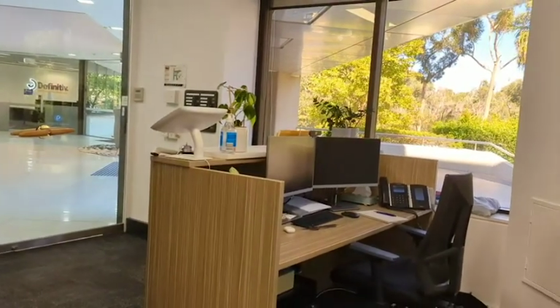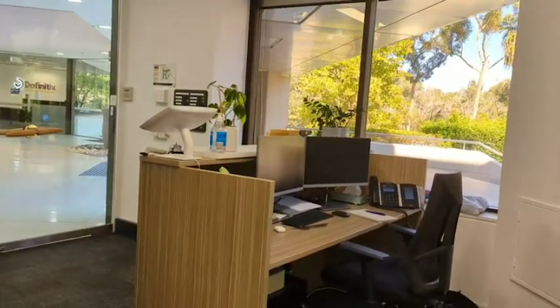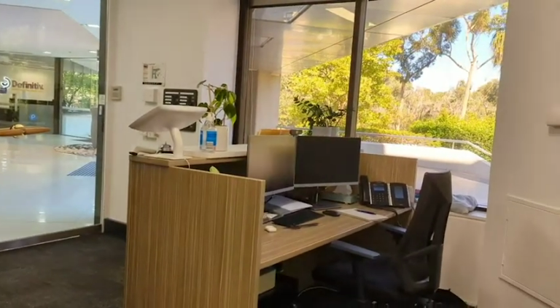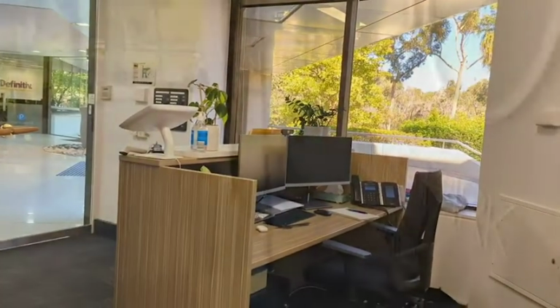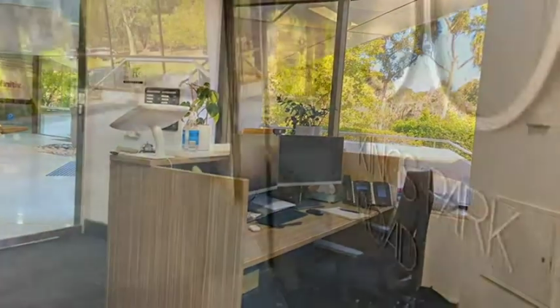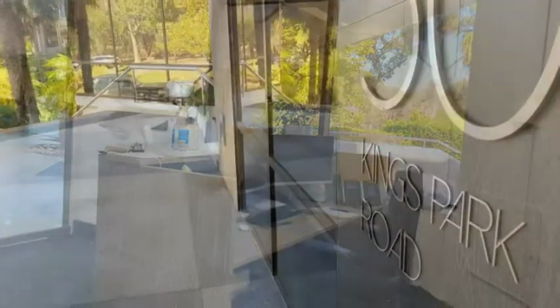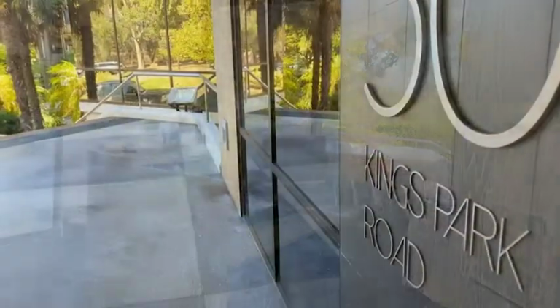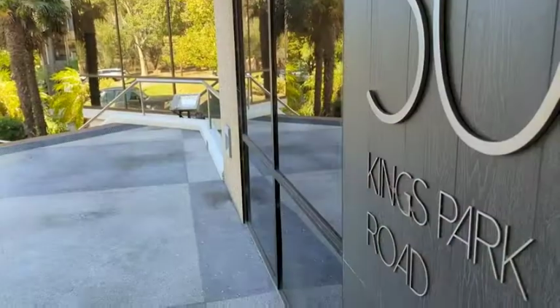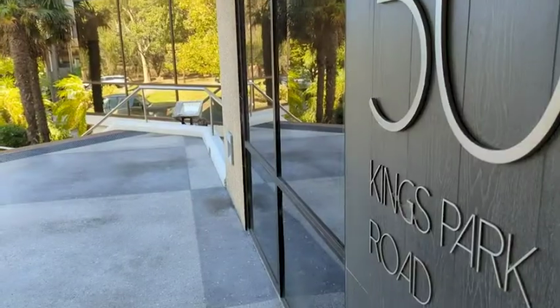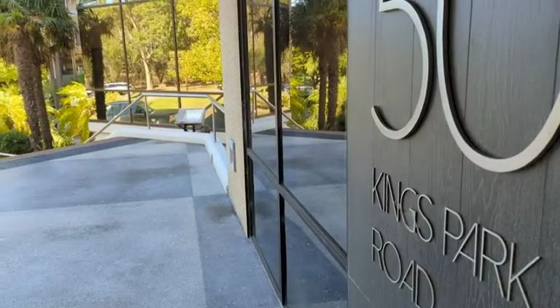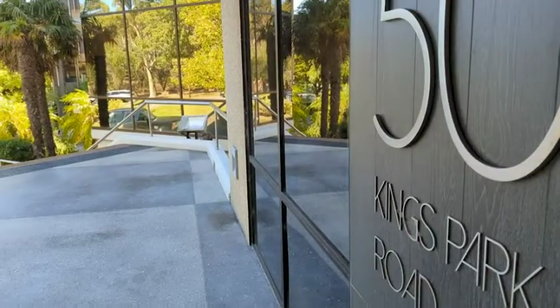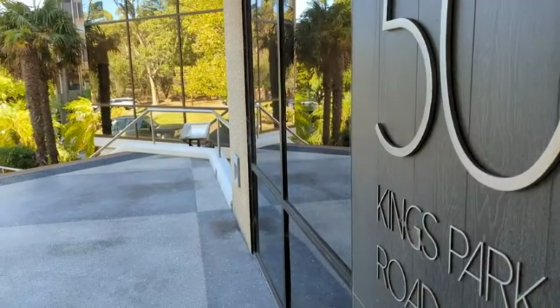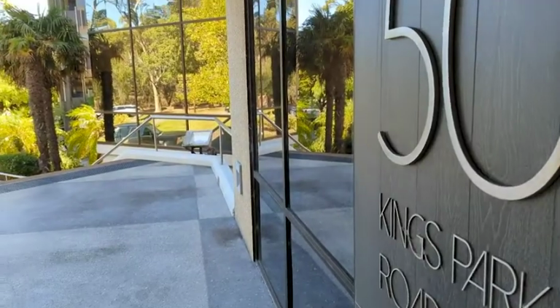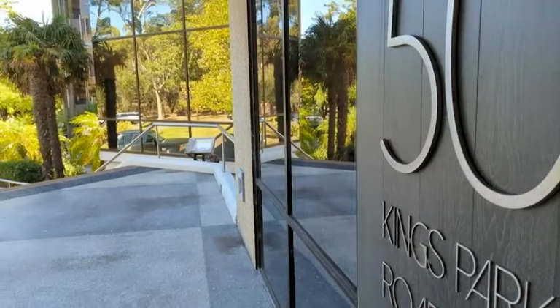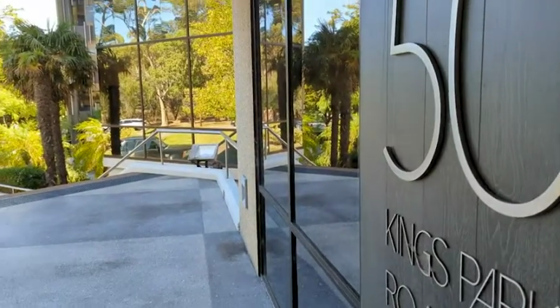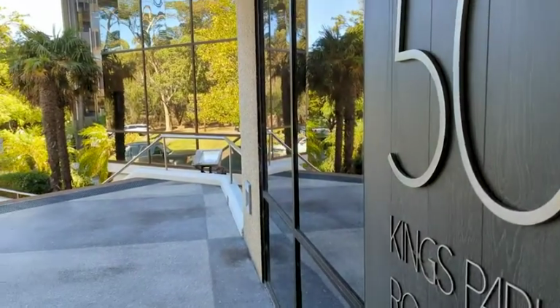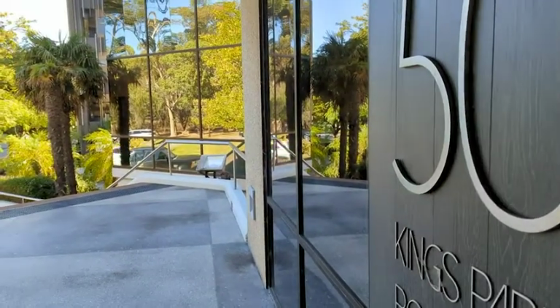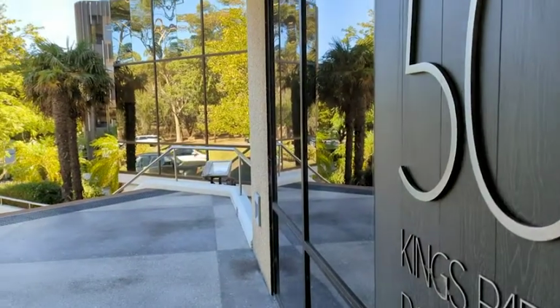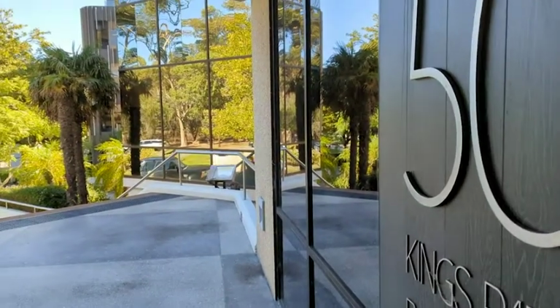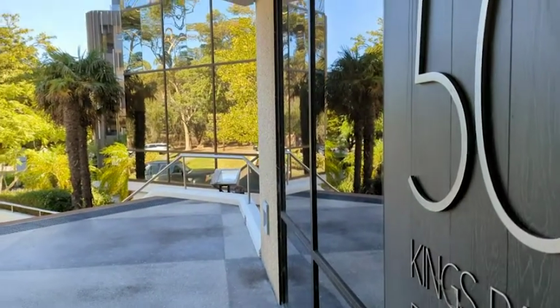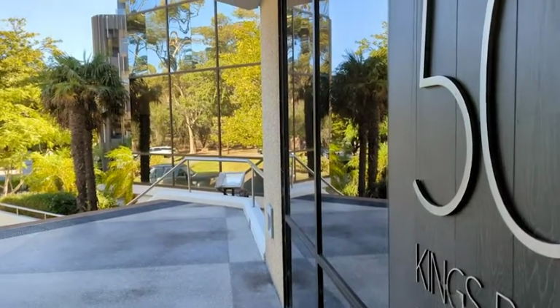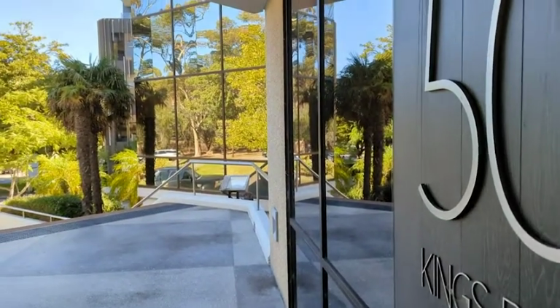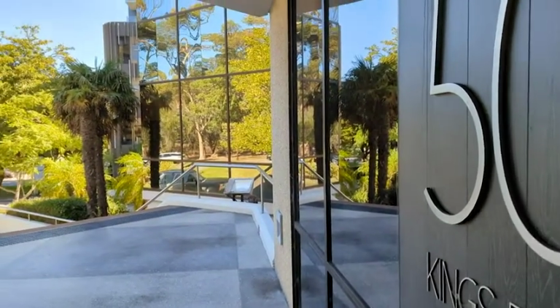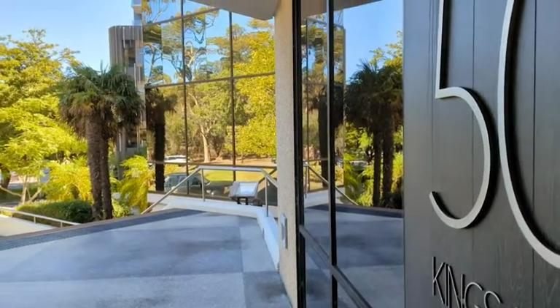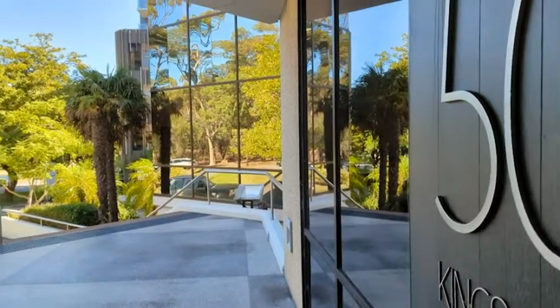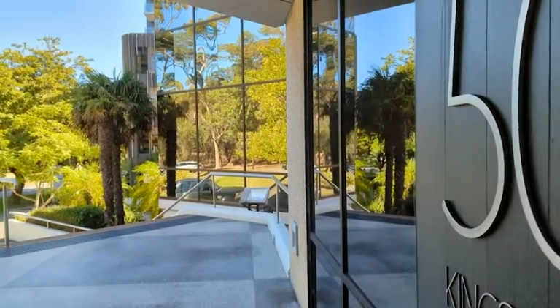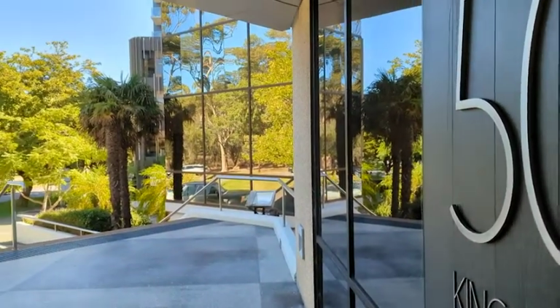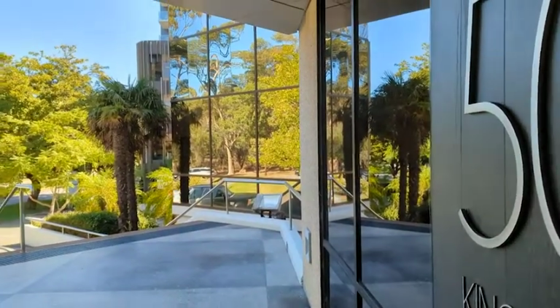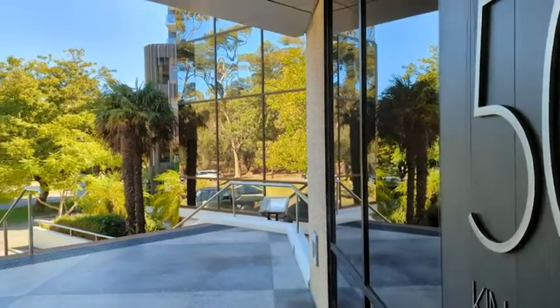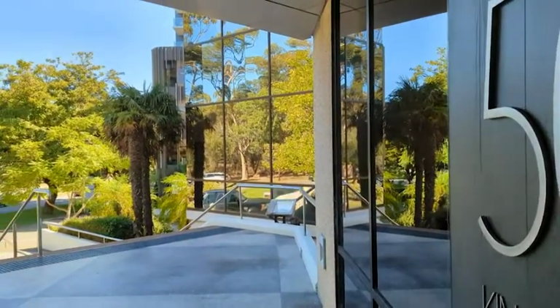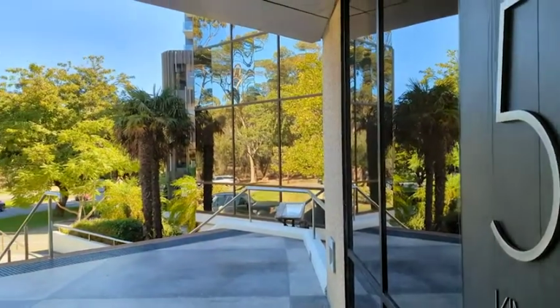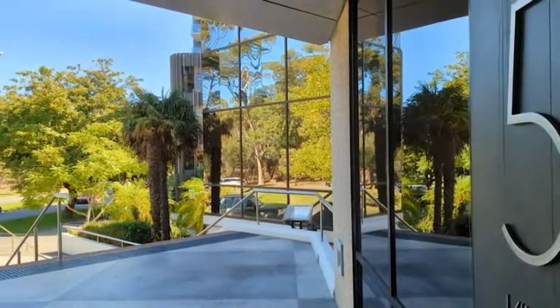The immaculately presented office is partitioned, furnished and ready to occupy now.